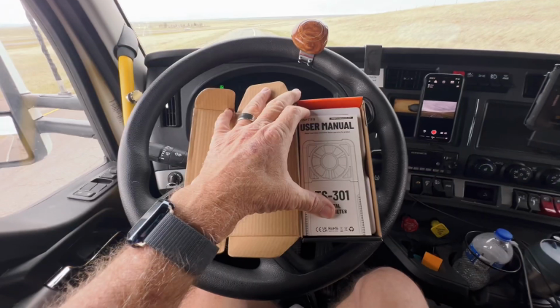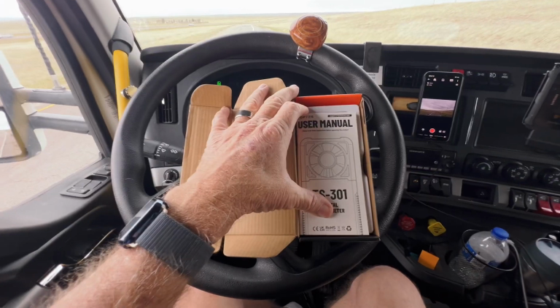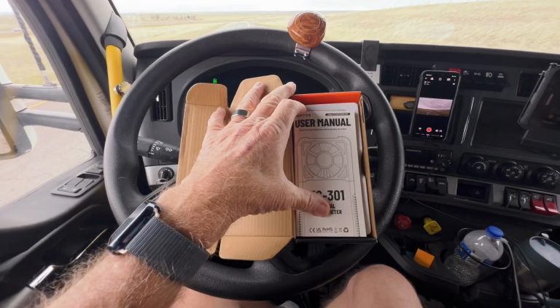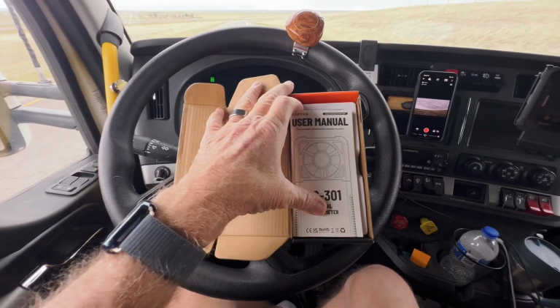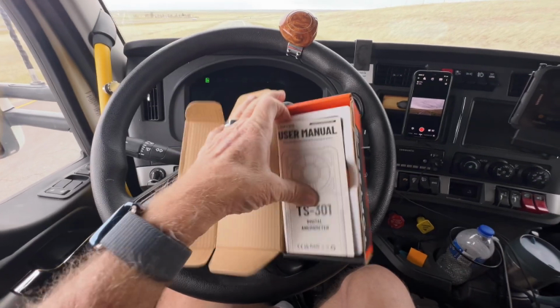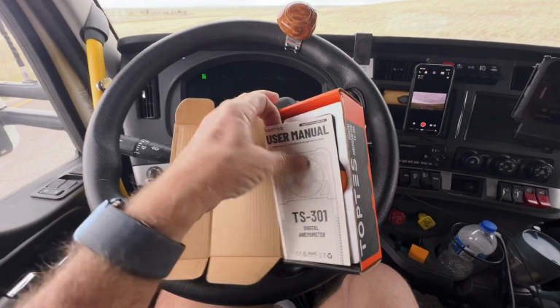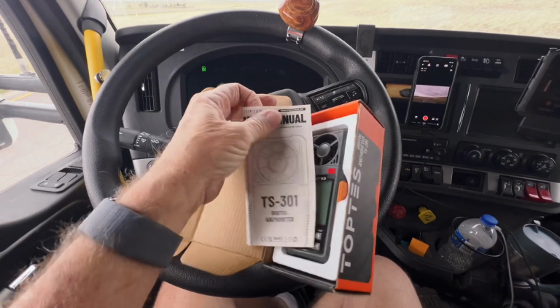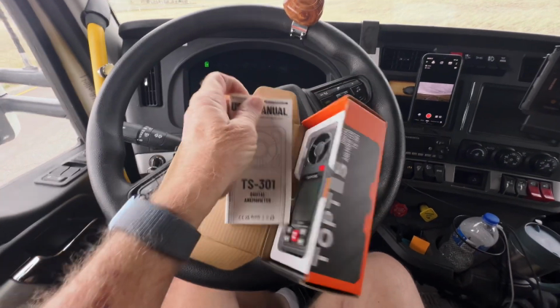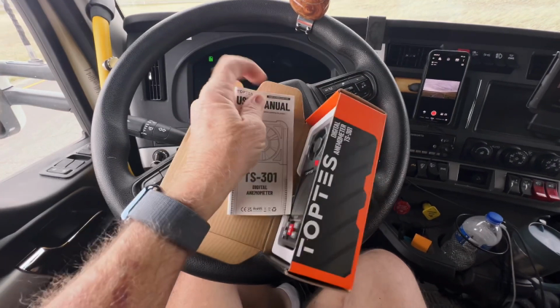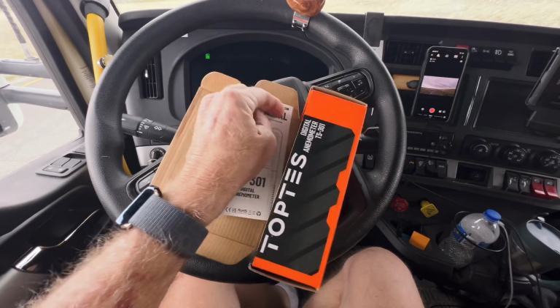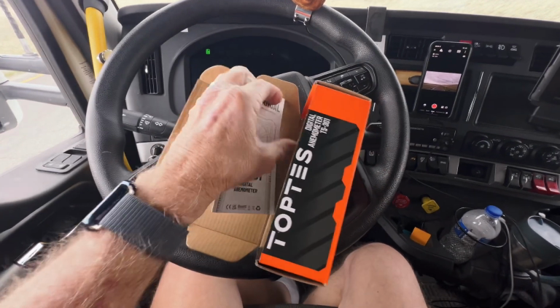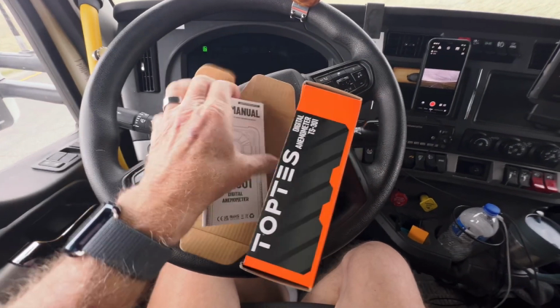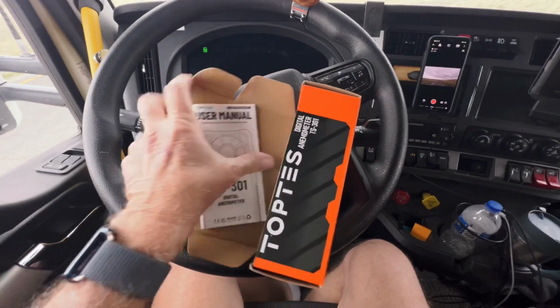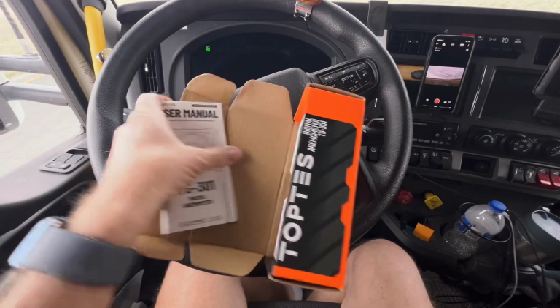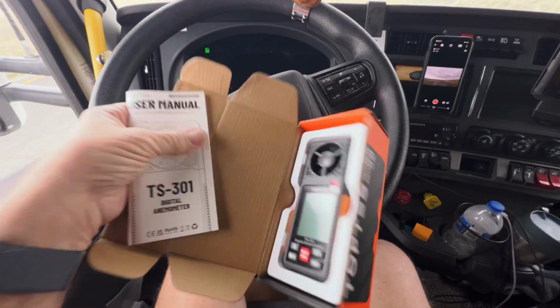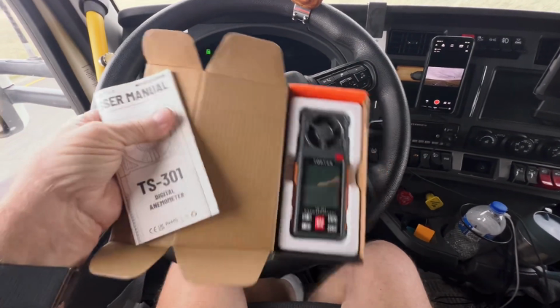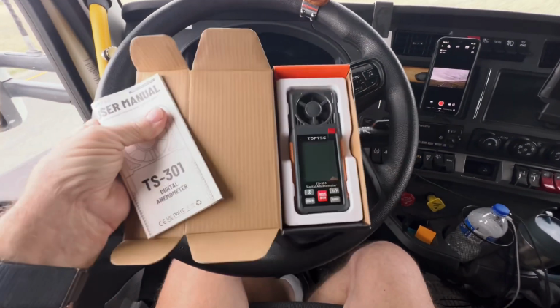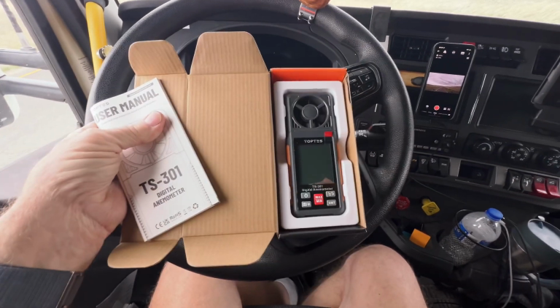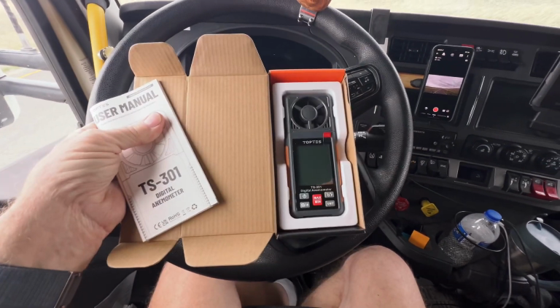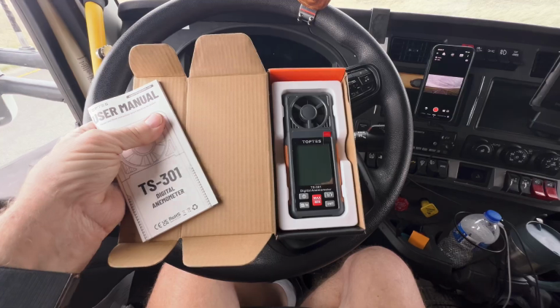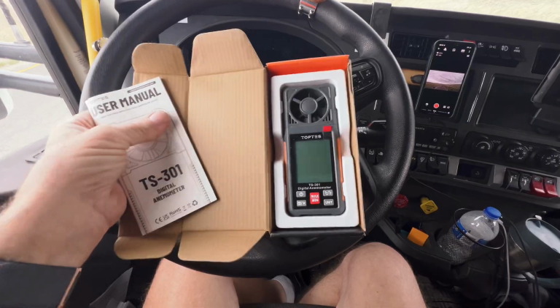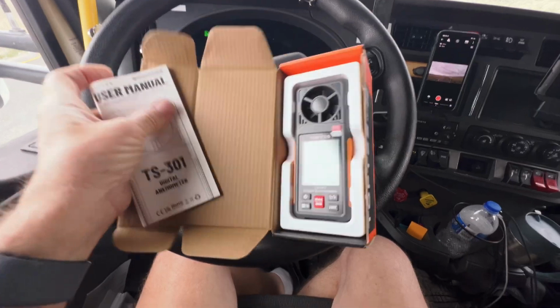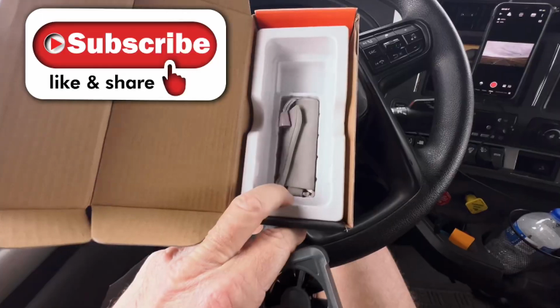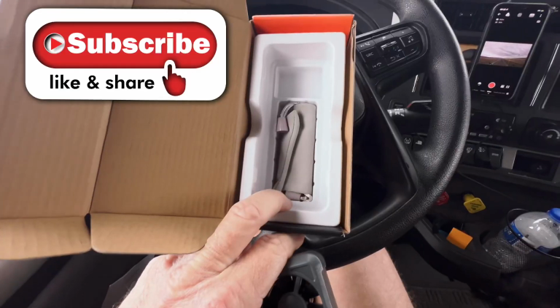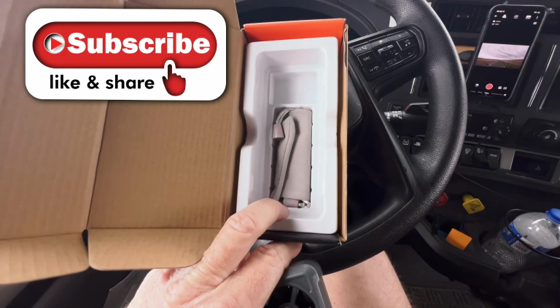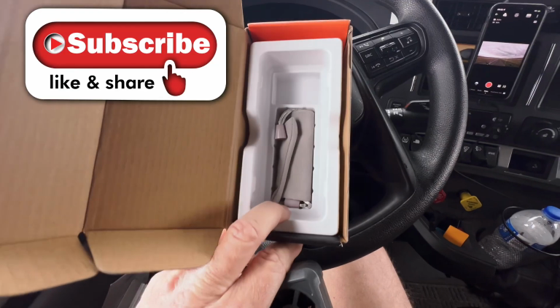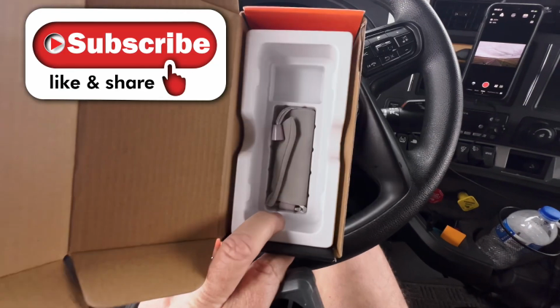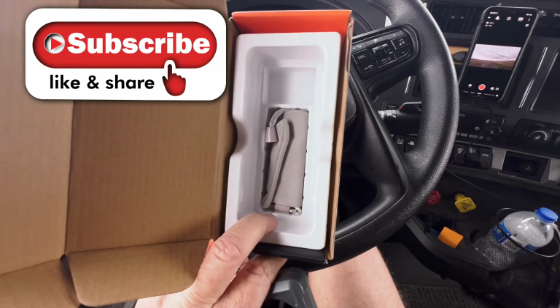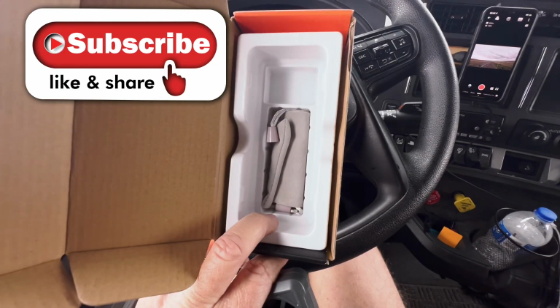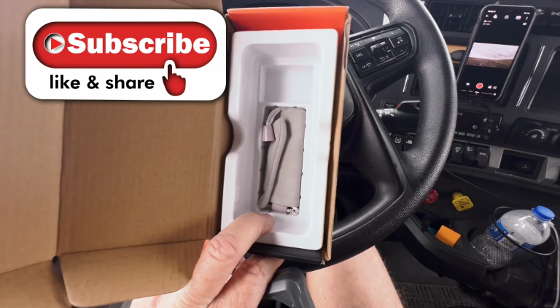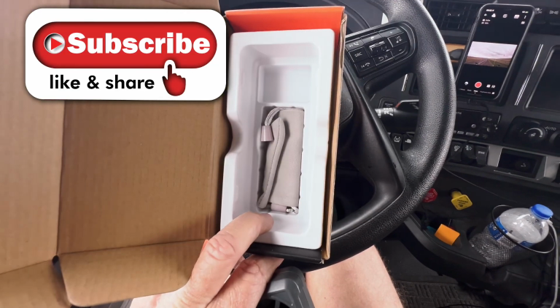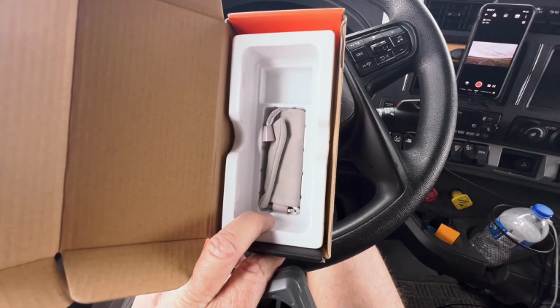Here's what's in the box. You've got the owner's manual, the anemometer, and it comes with a little travel bag.